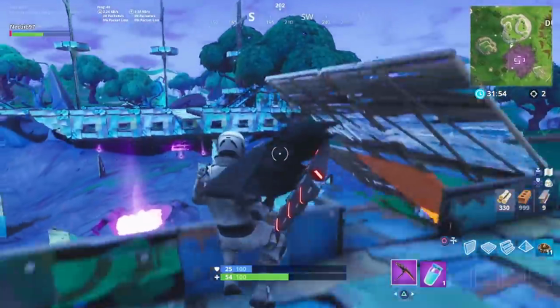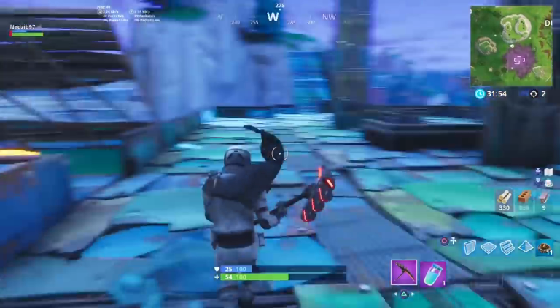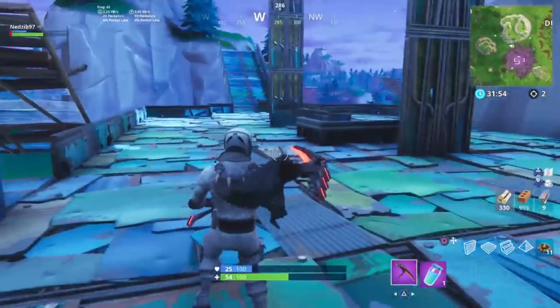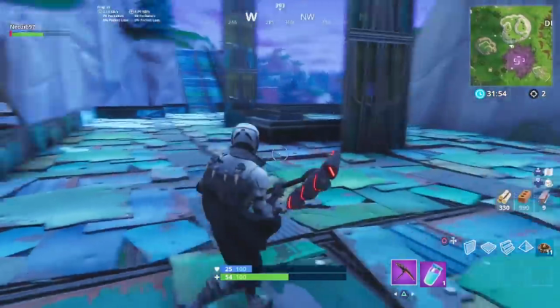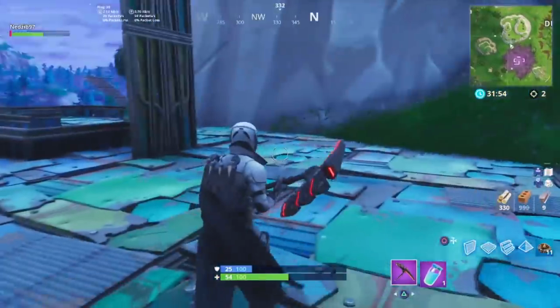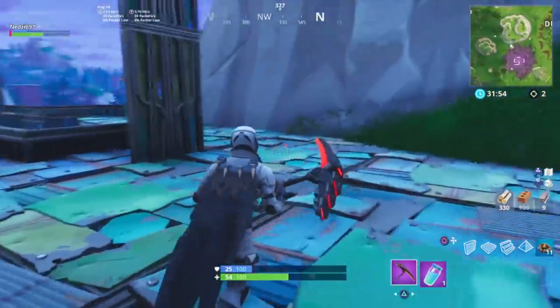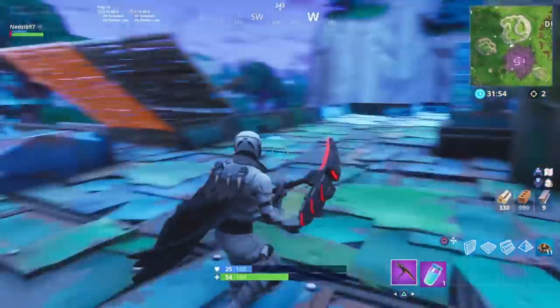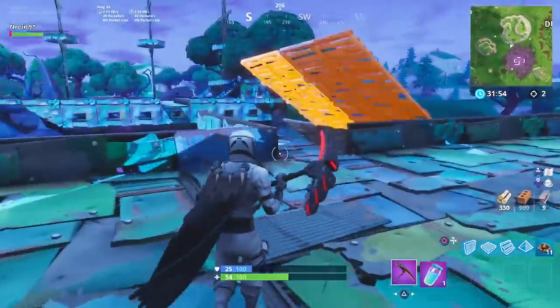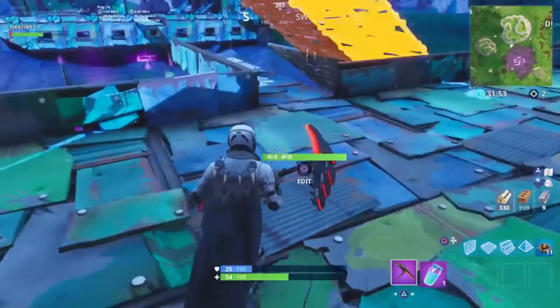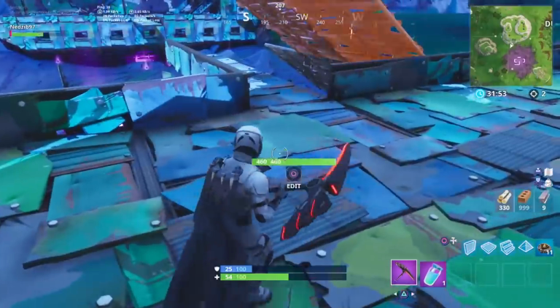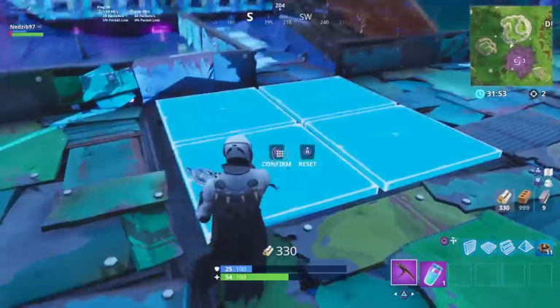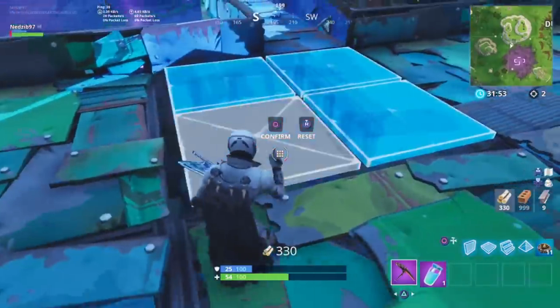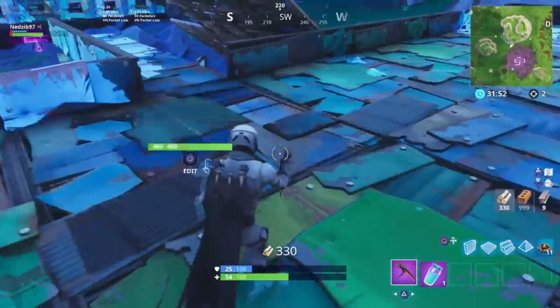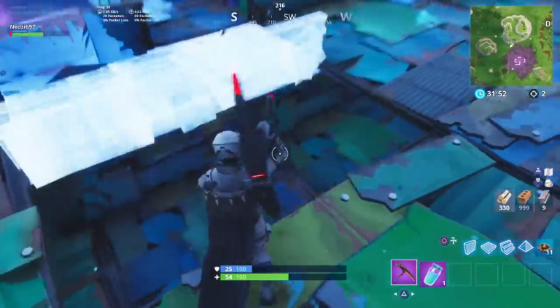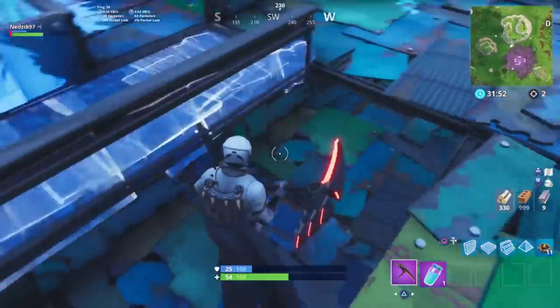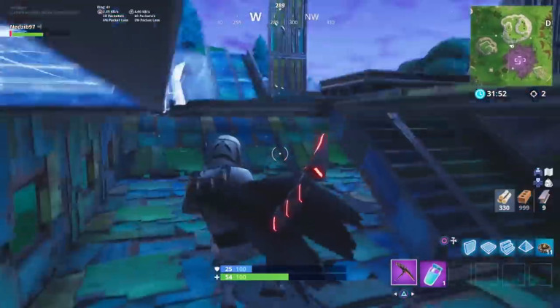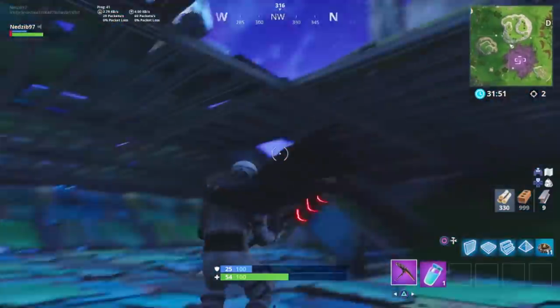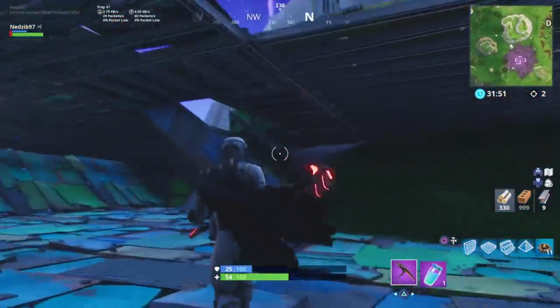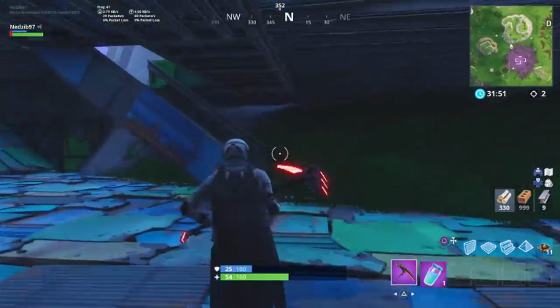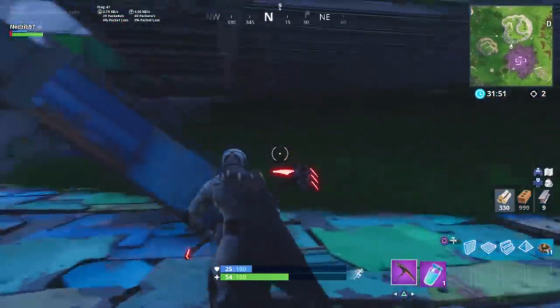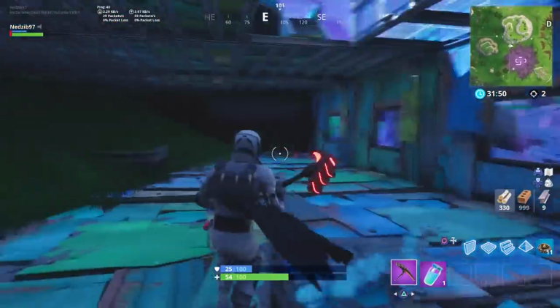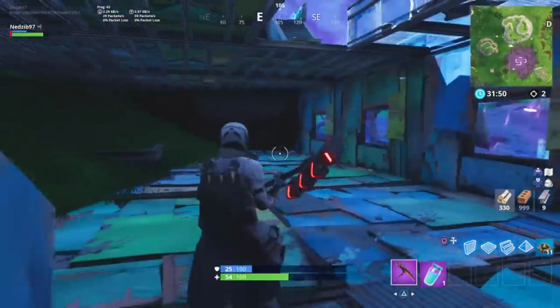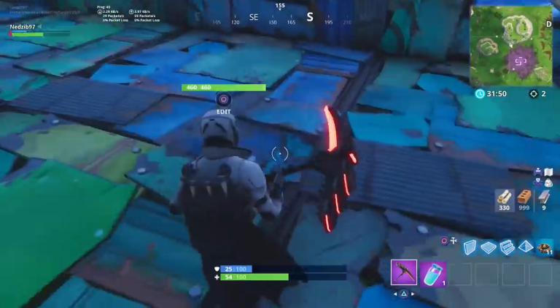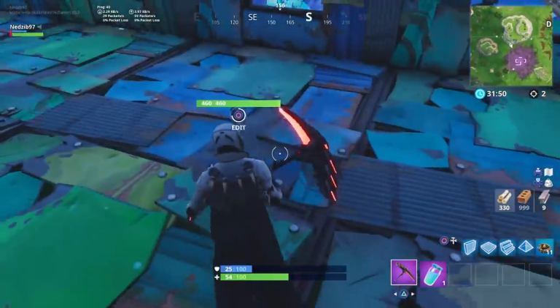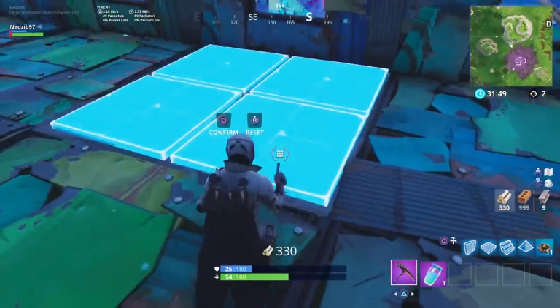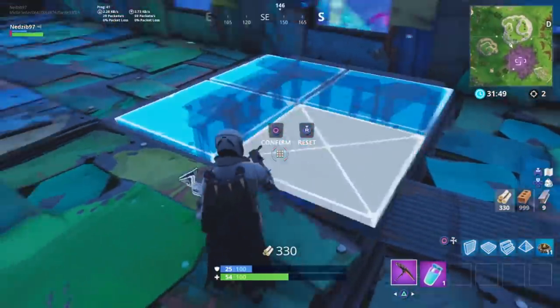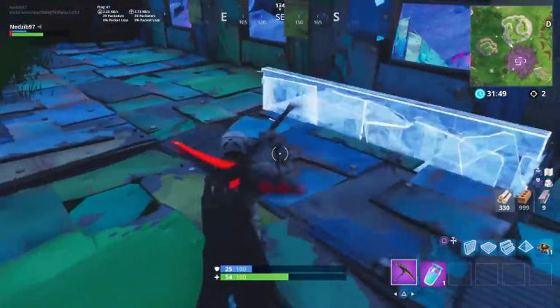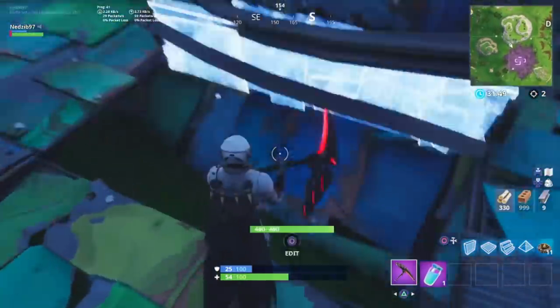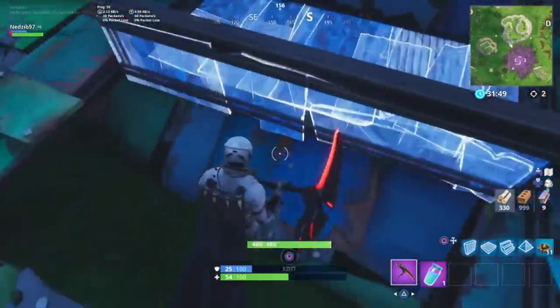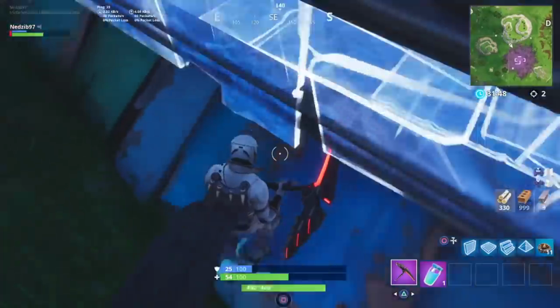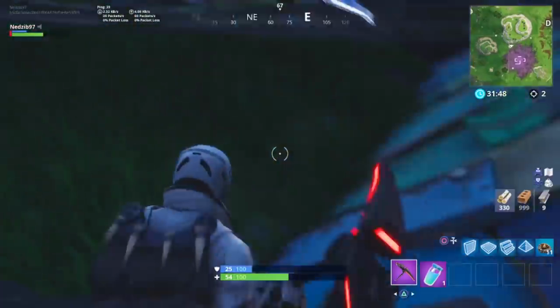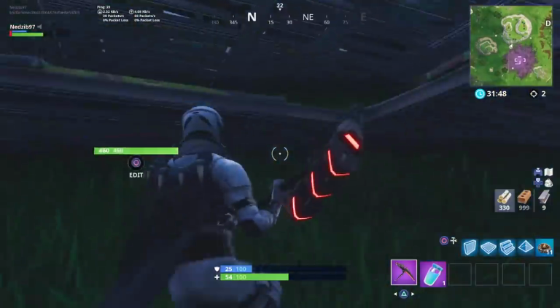I'm just going to show you what it looks like inside. It's pretty straightforward — there's nothing else inside of it. It's pretty hollow as you go into the belly of it, and that's like that for both ships.